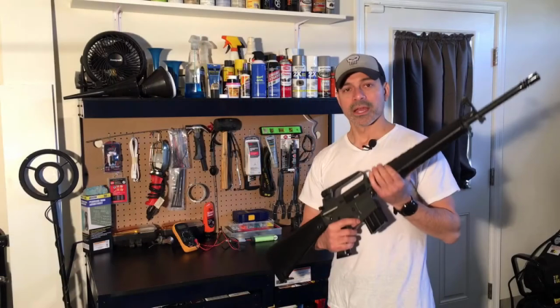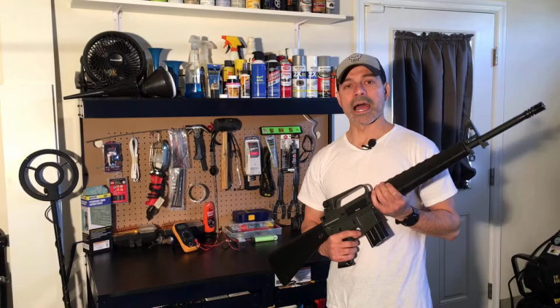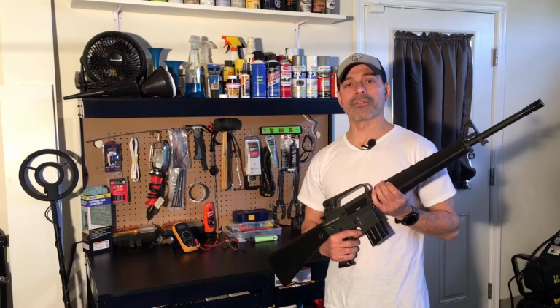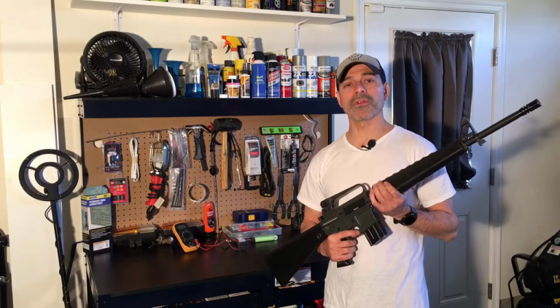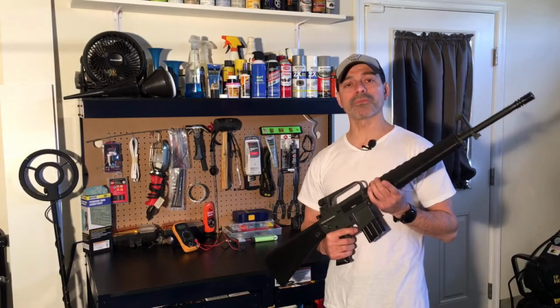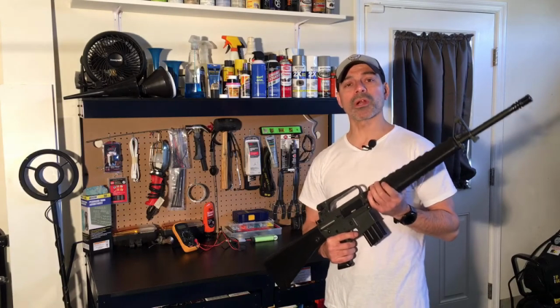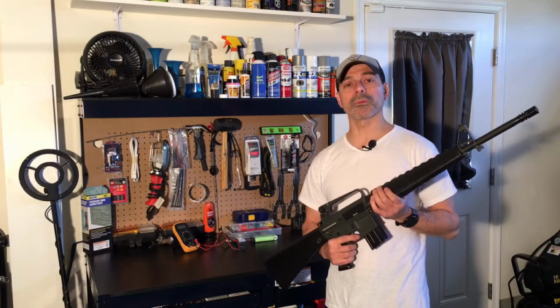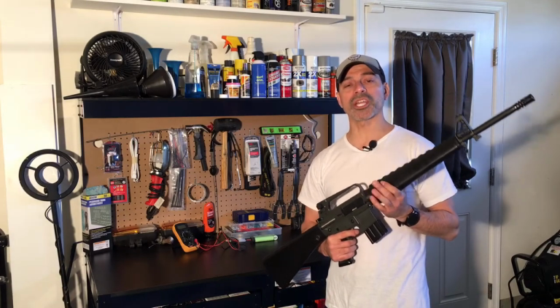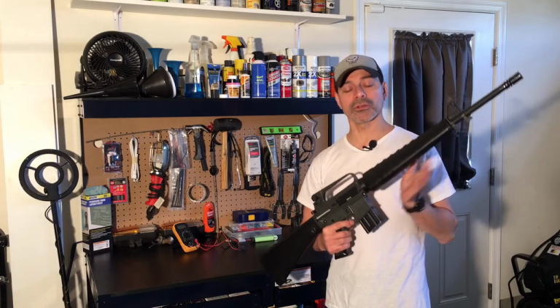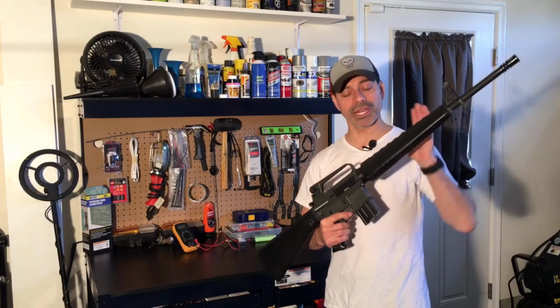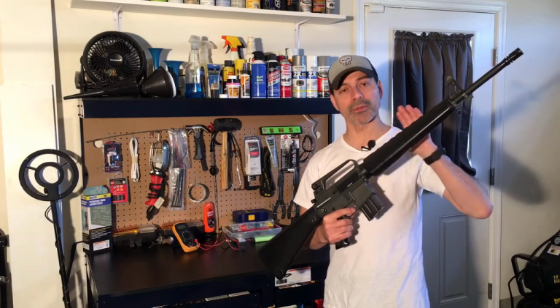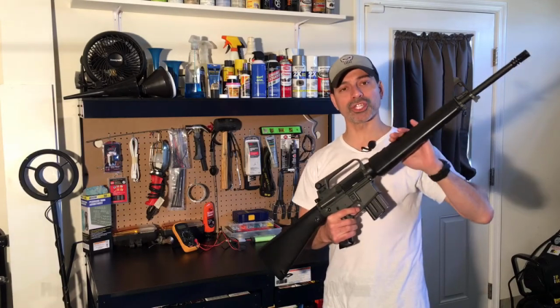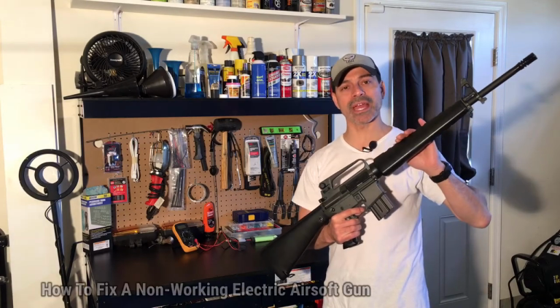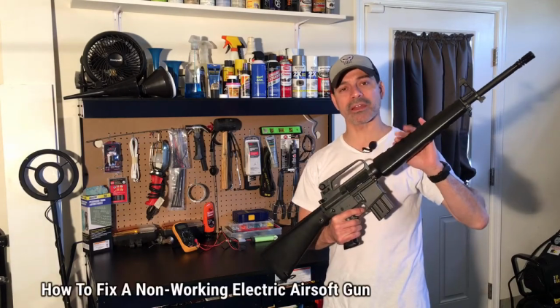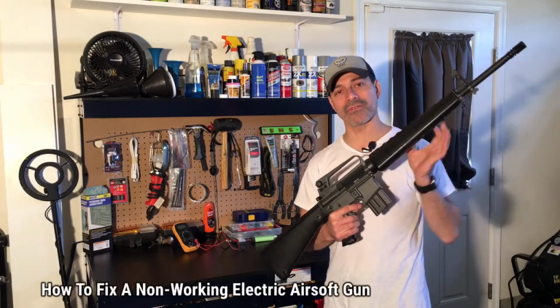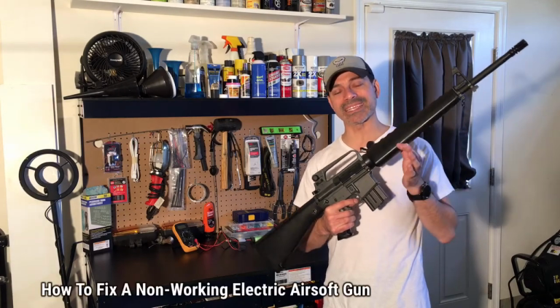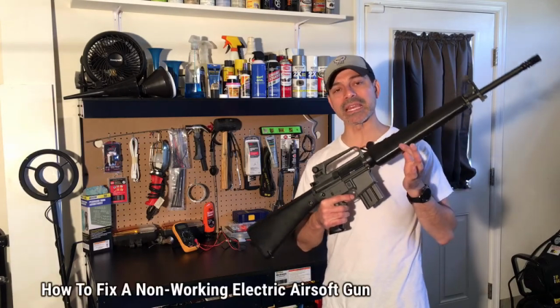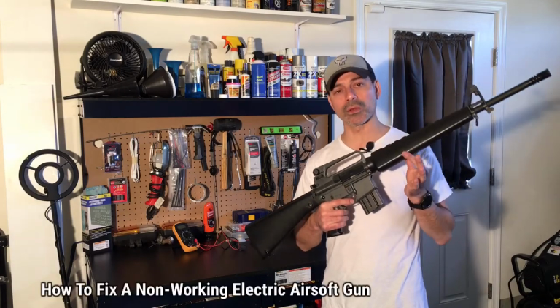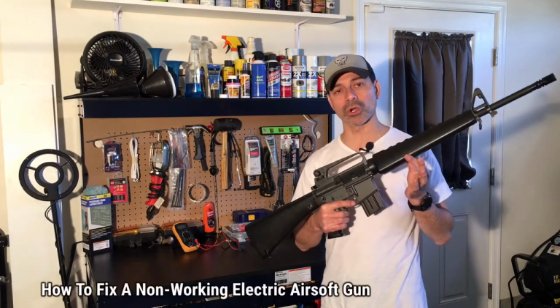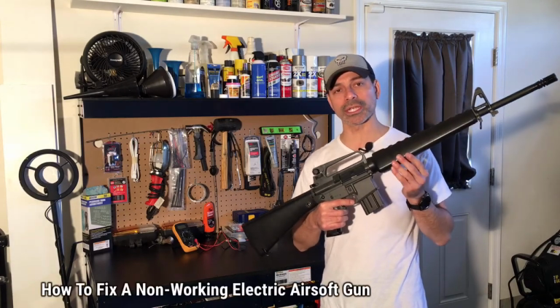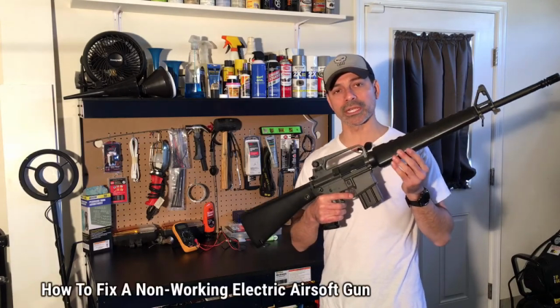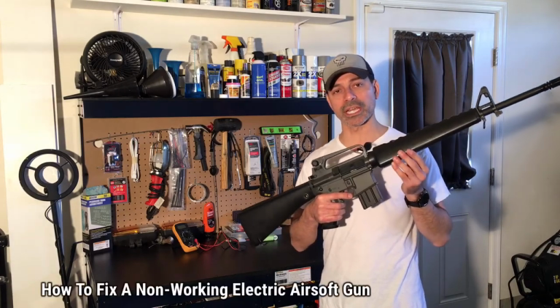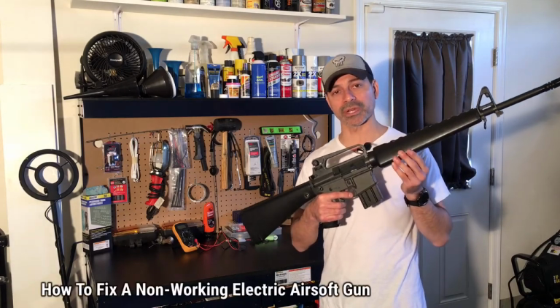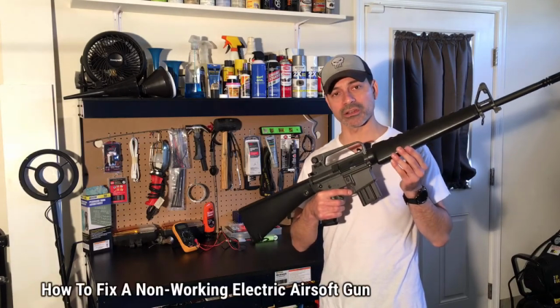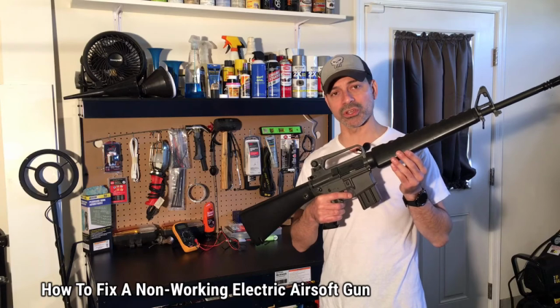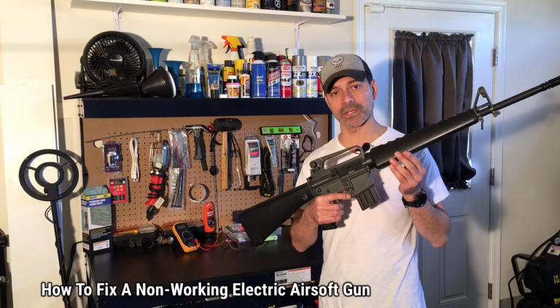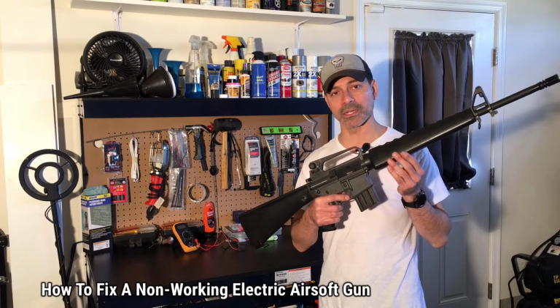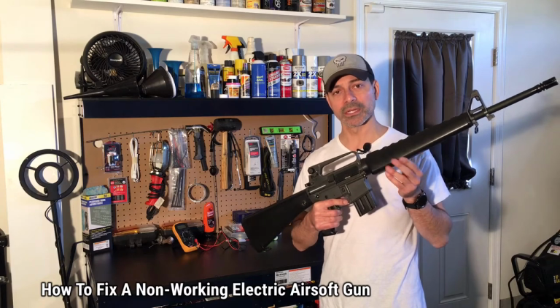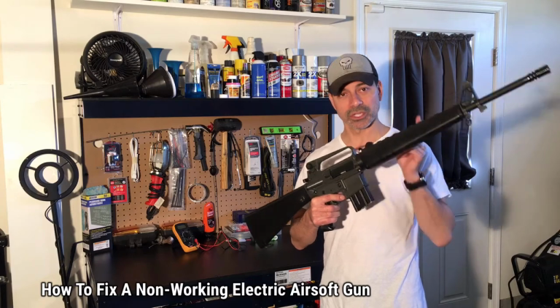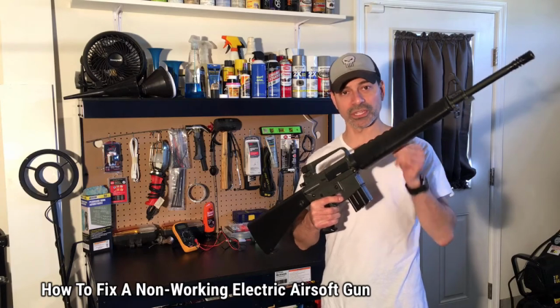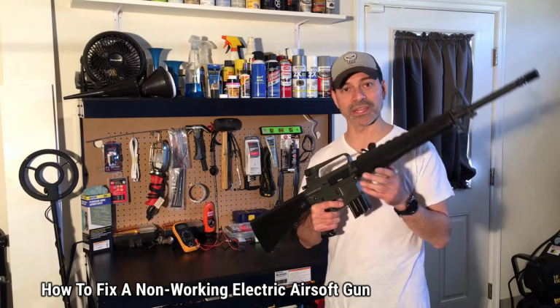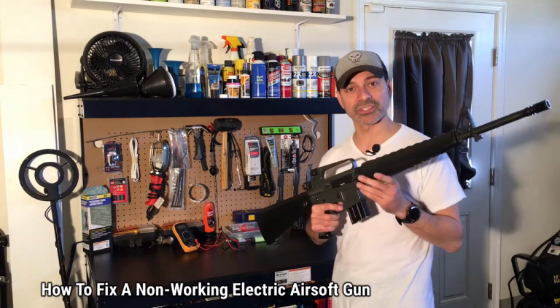I'm Andrew Phillips and welcome to my channel. Today I'm going to show you how to fix a non-working electric airsoft gun. So let's go ahead and get started.